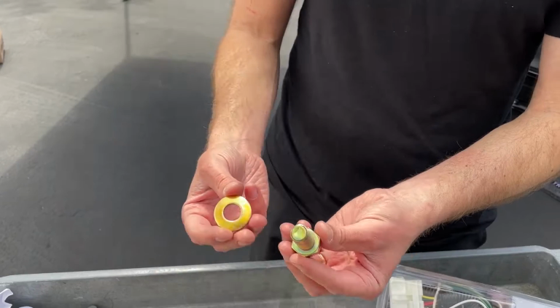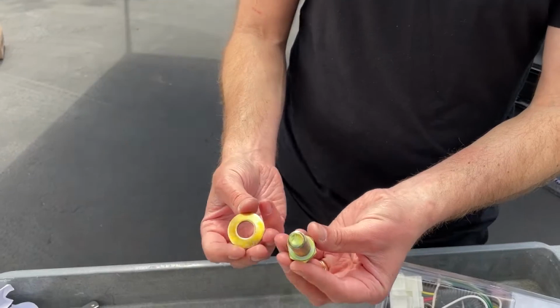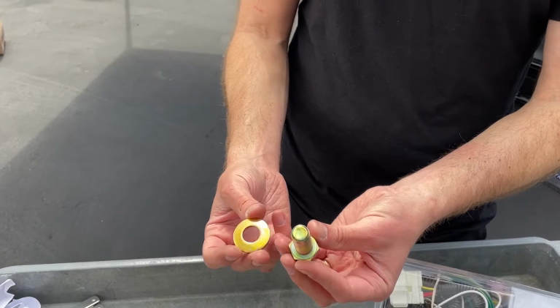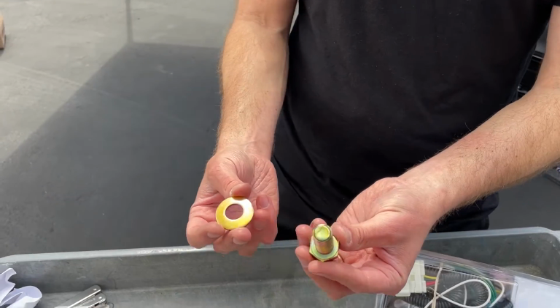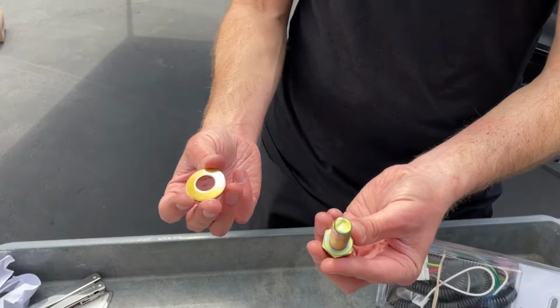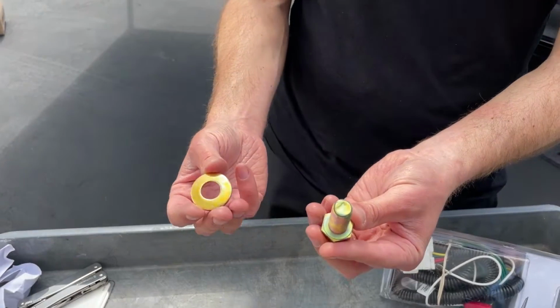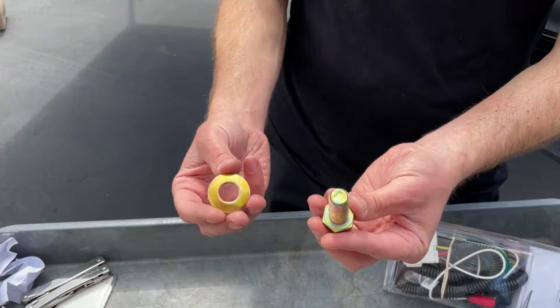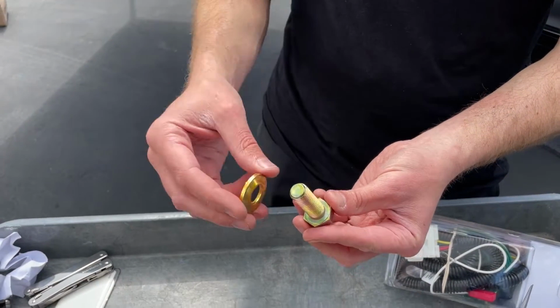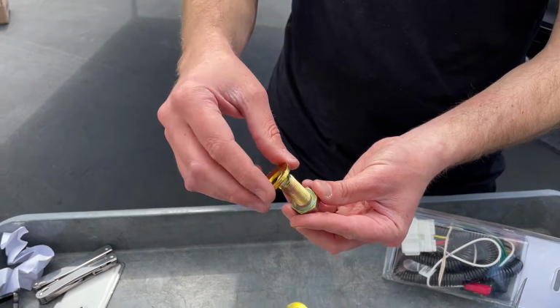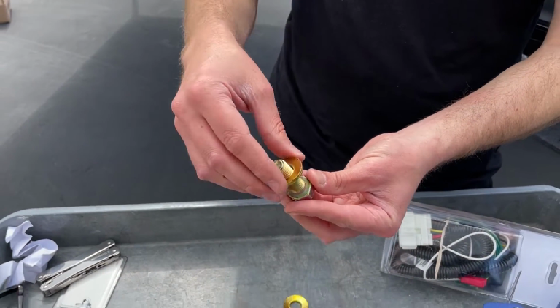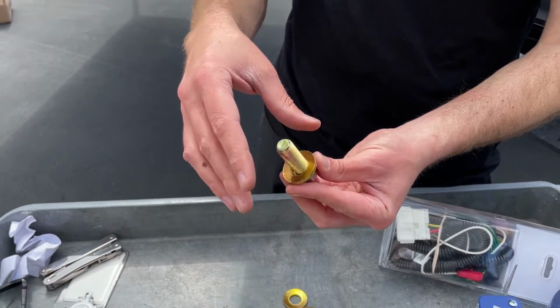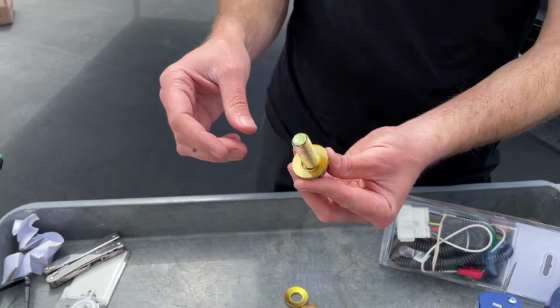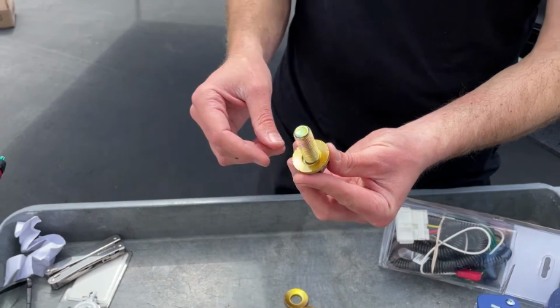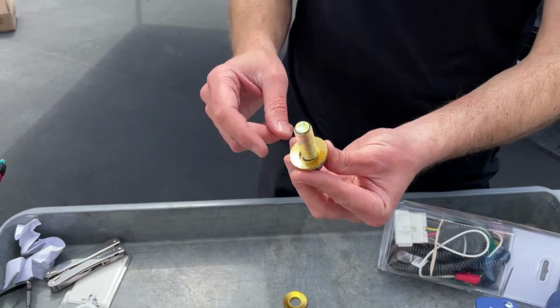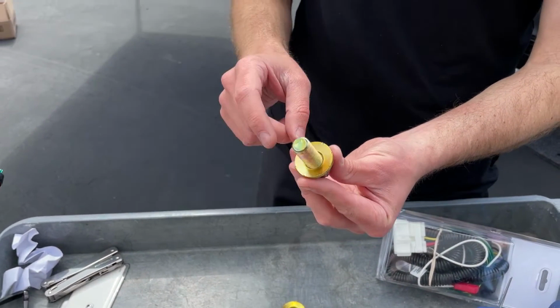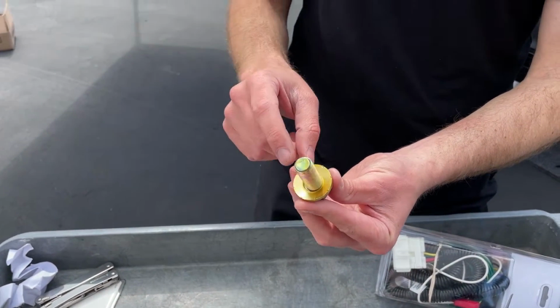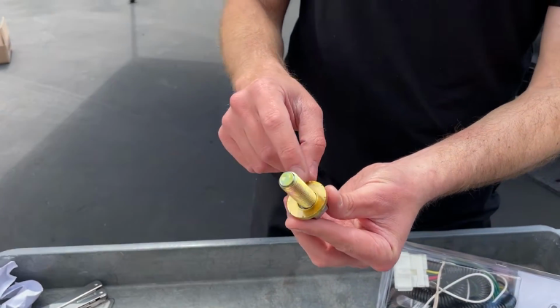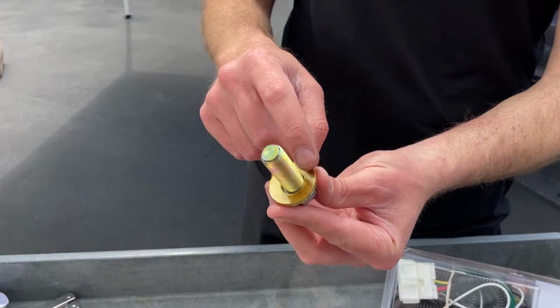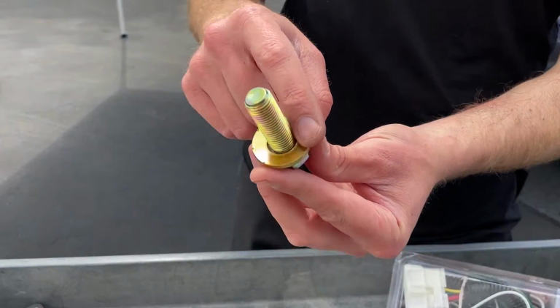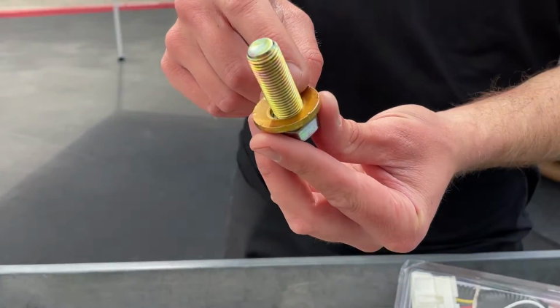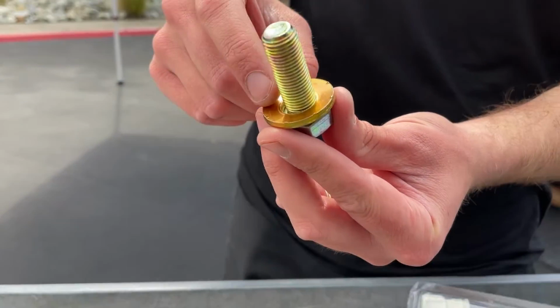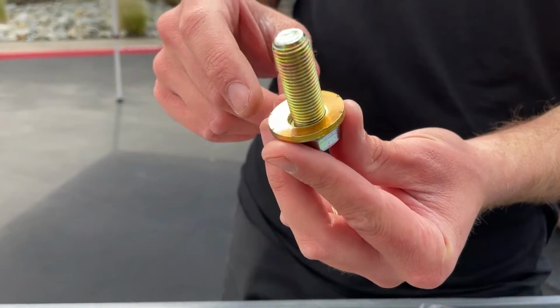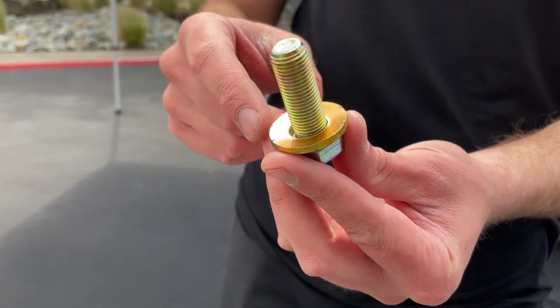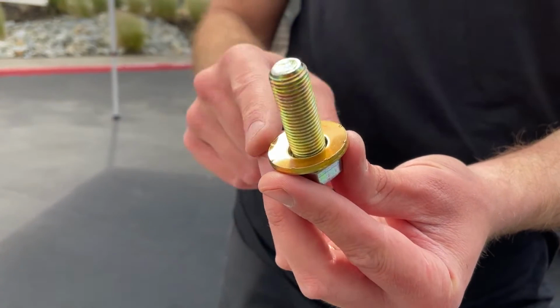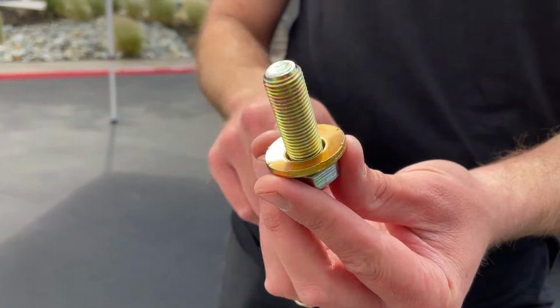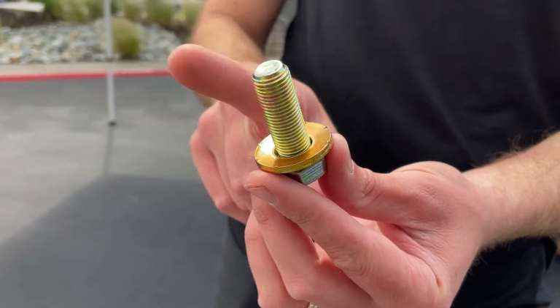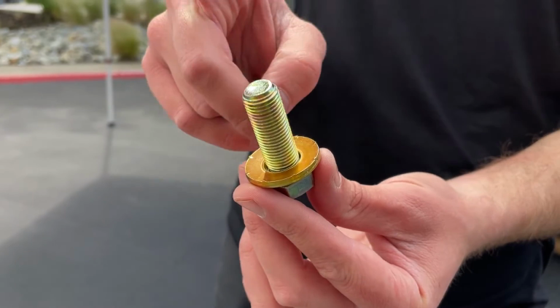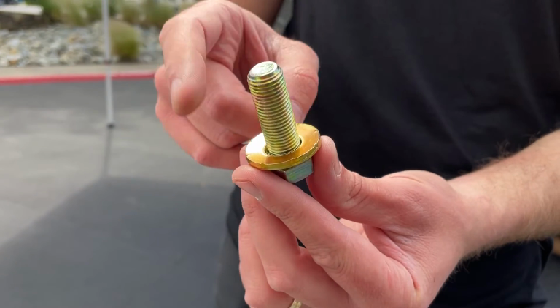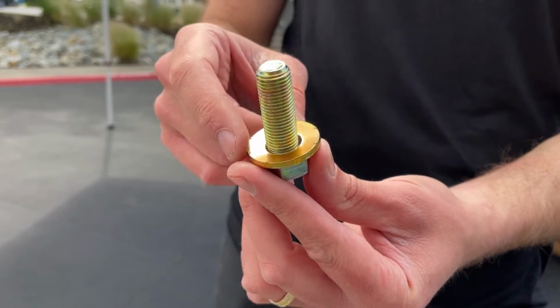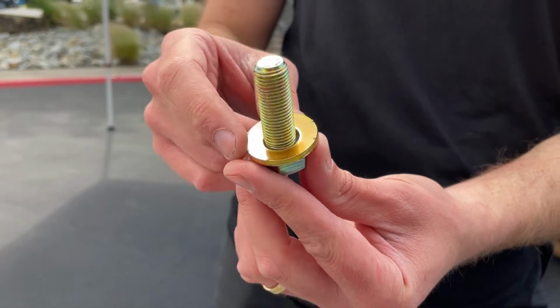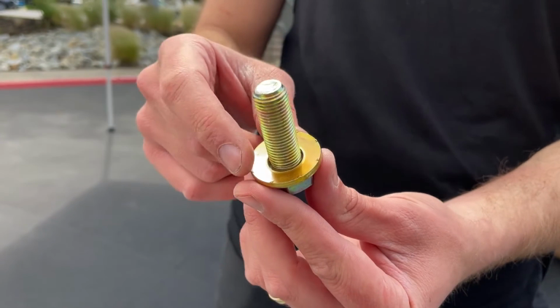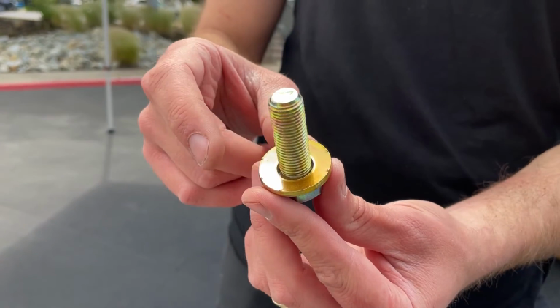You're going to put the washer on the bolt with the teeth on the bolt facing upwards towards the car.